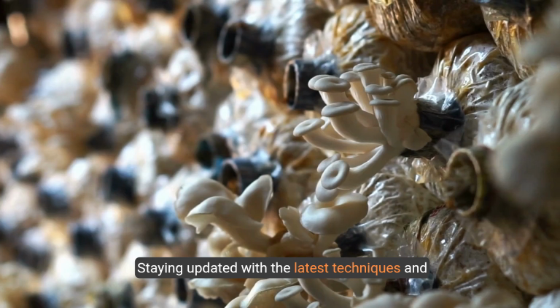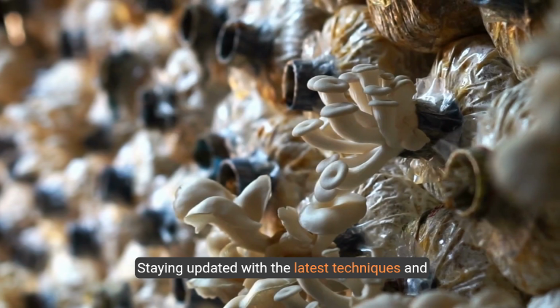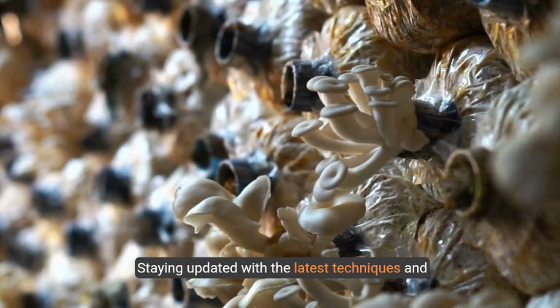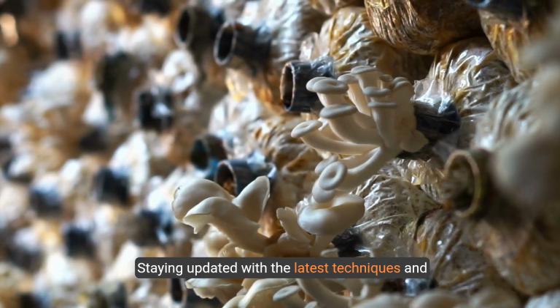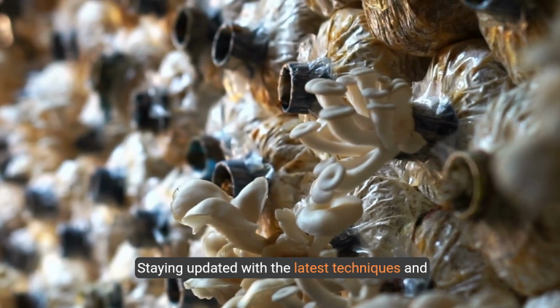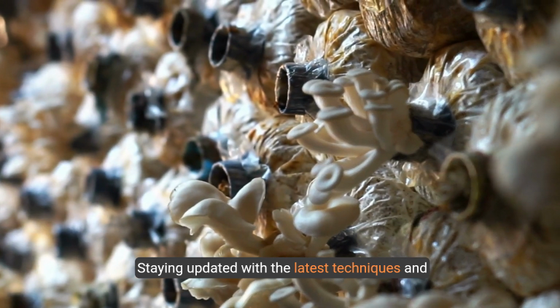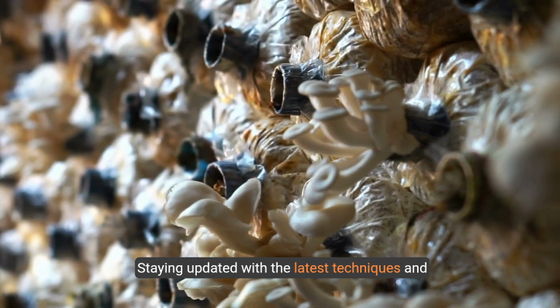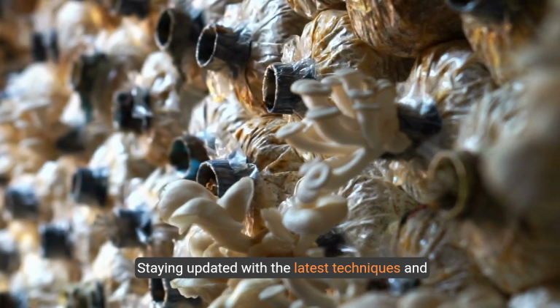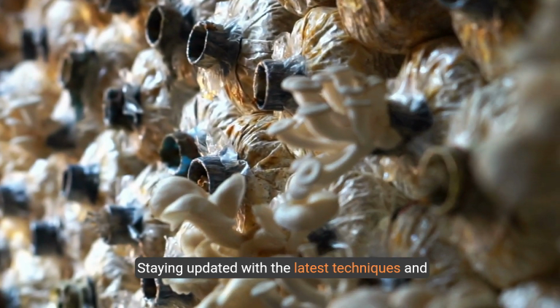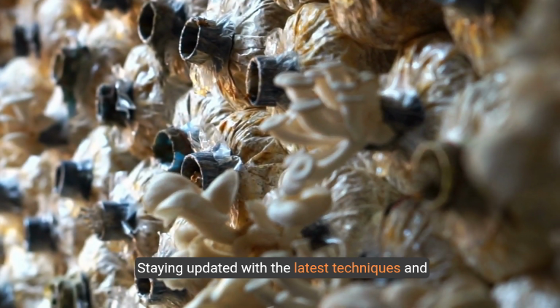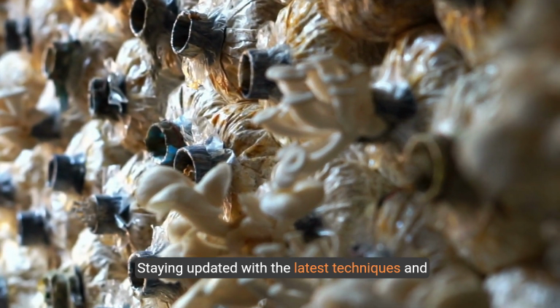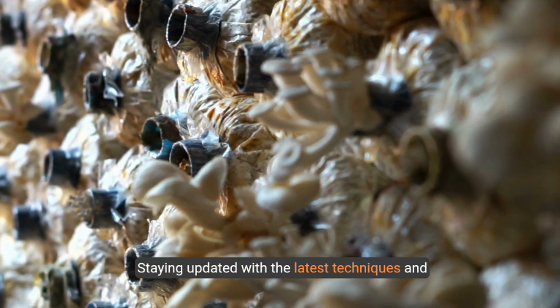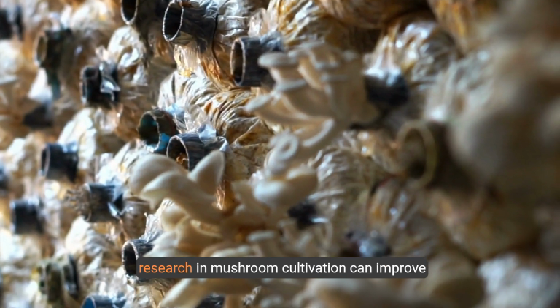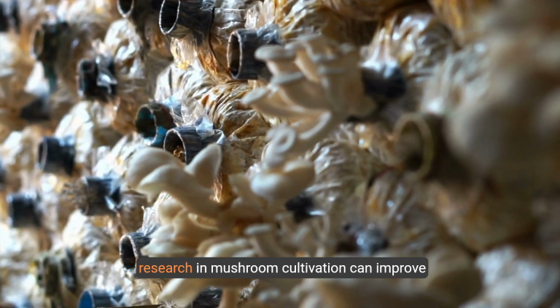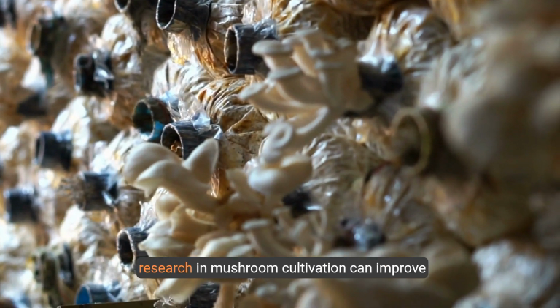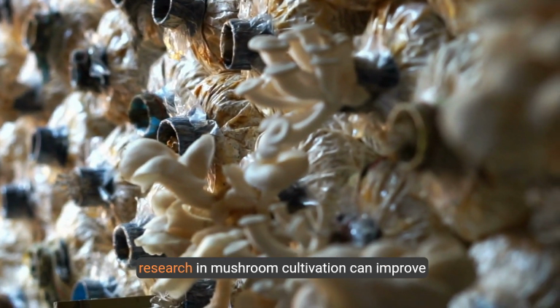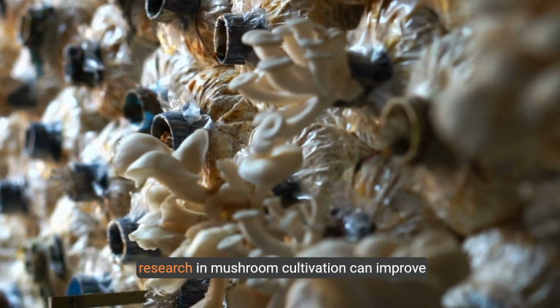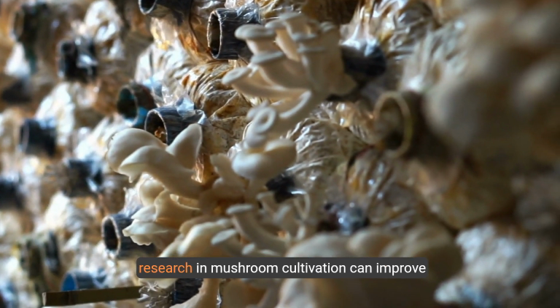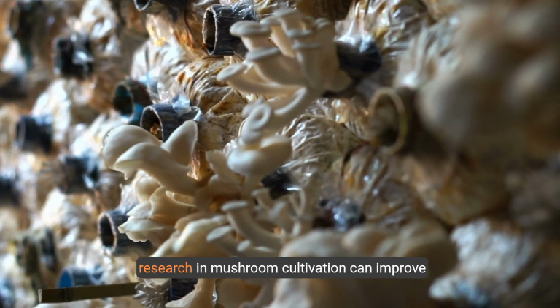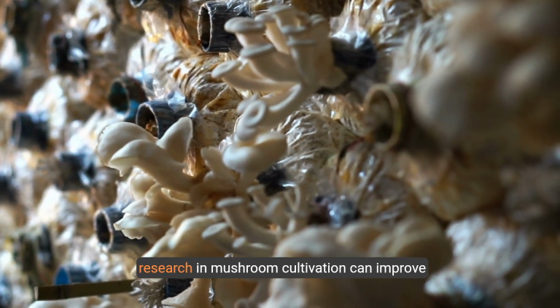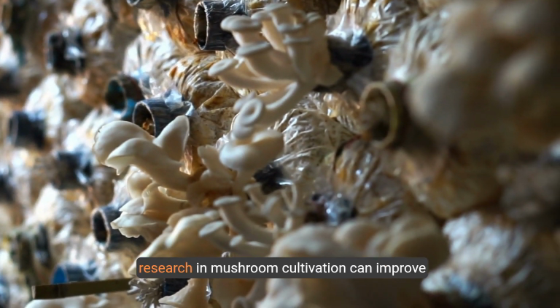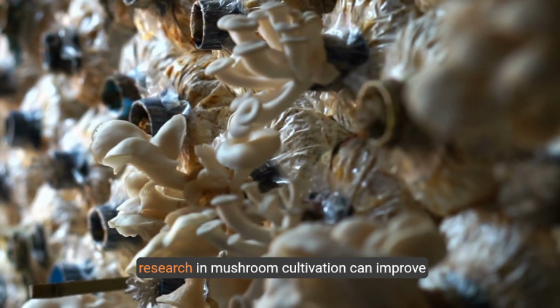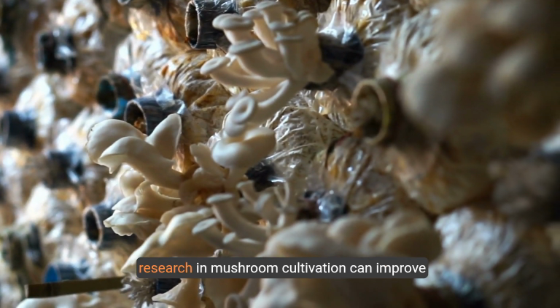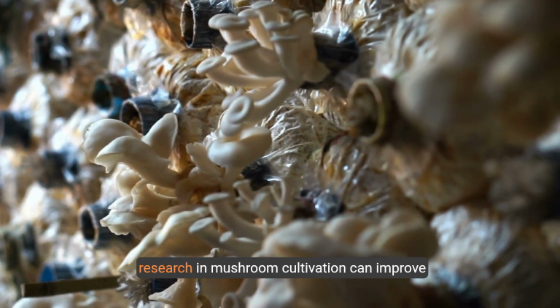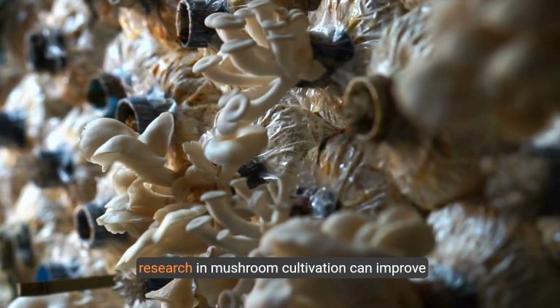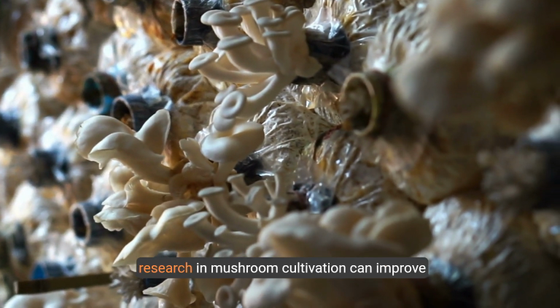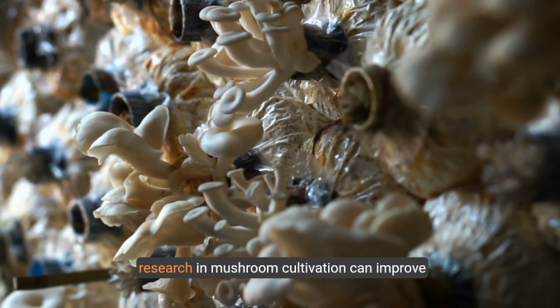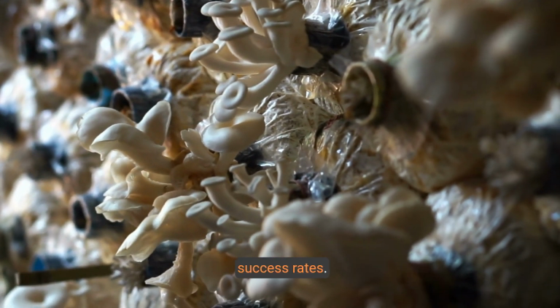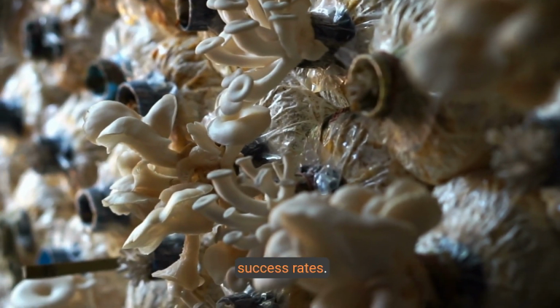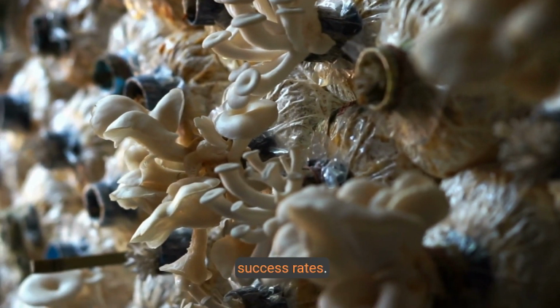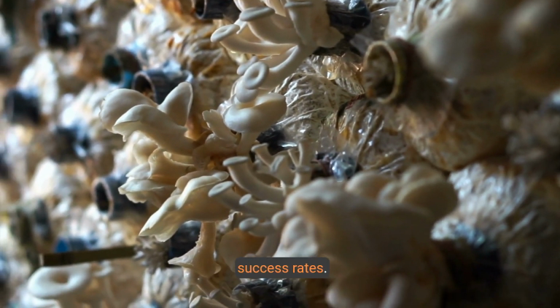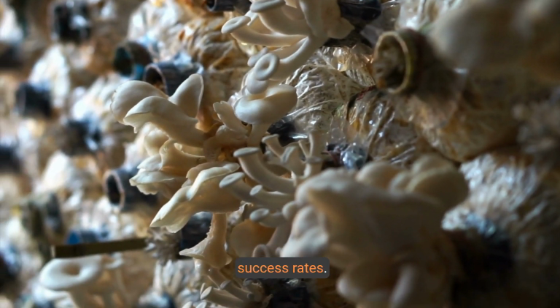Staying updated with the latest techniques and research in mushroom cultivation can improve success rates.